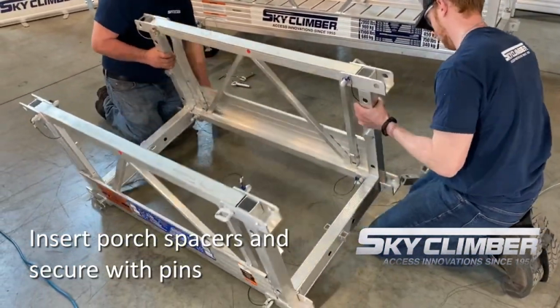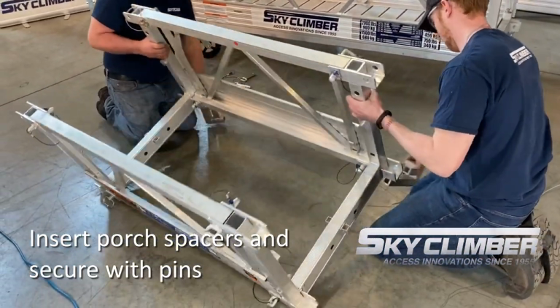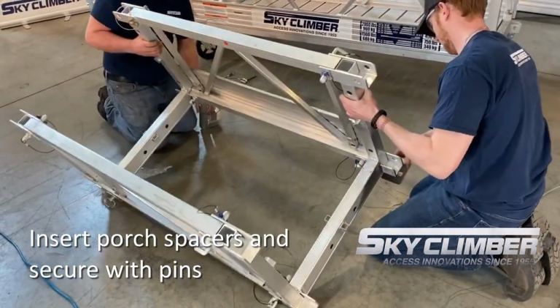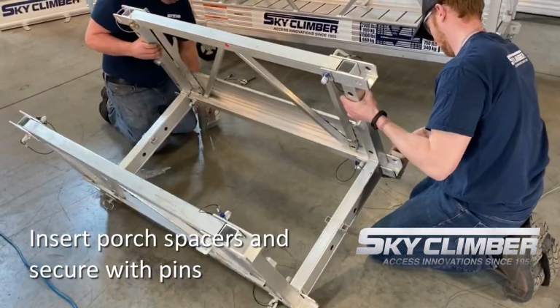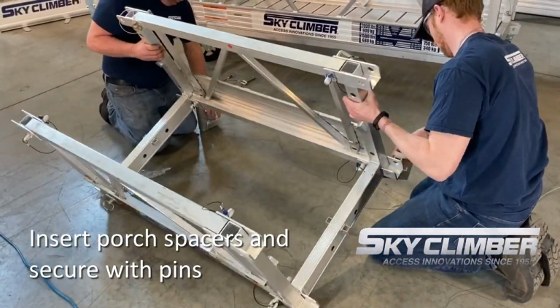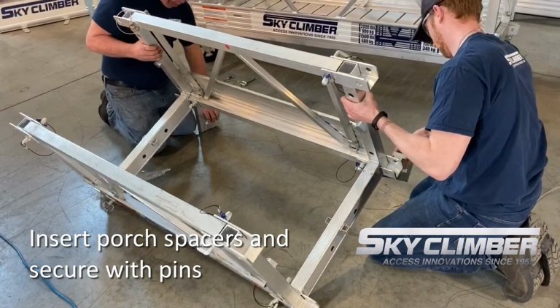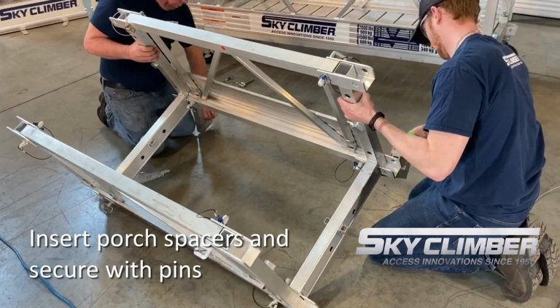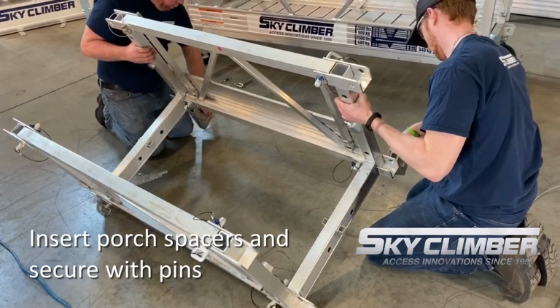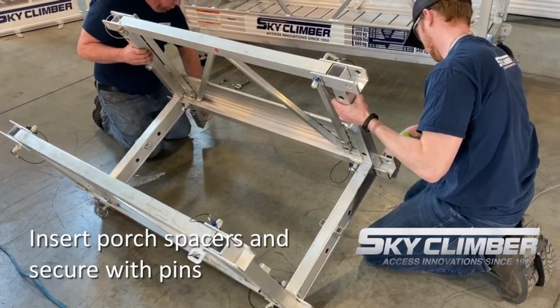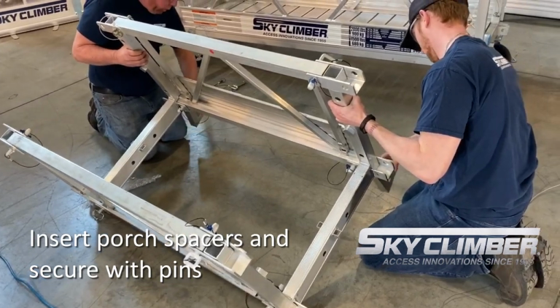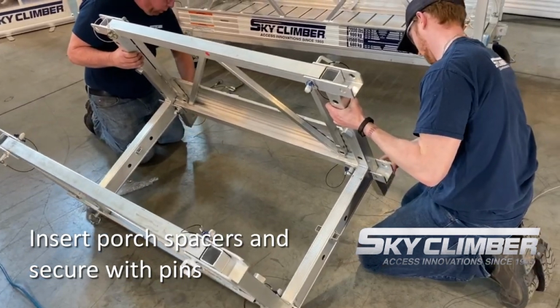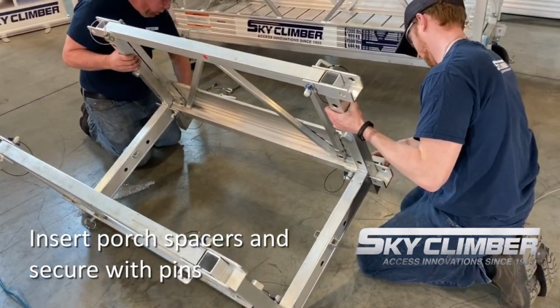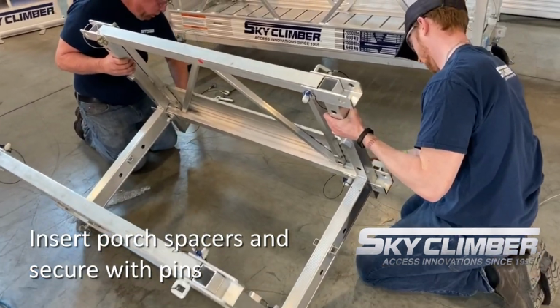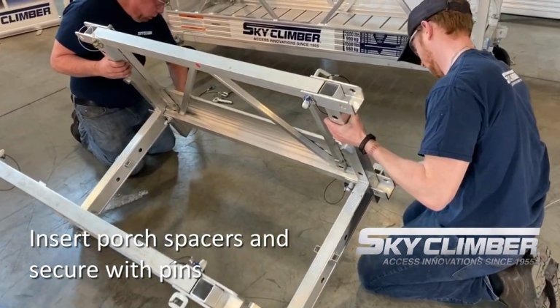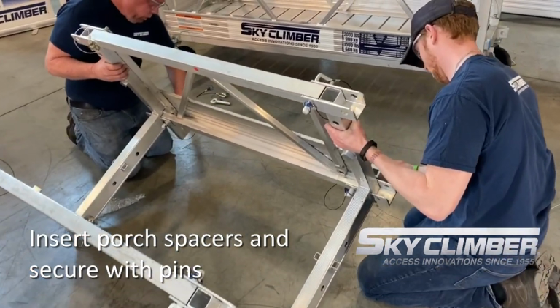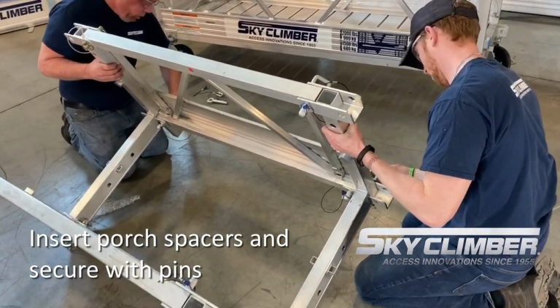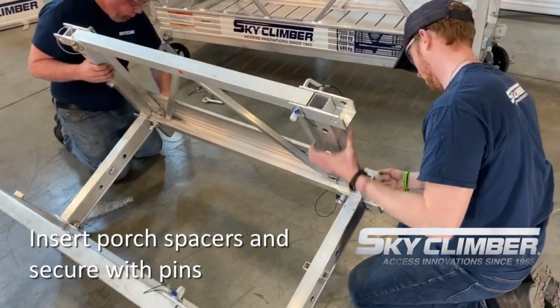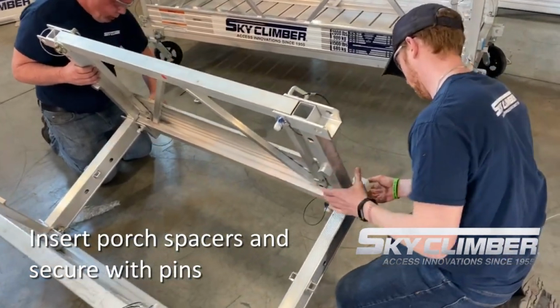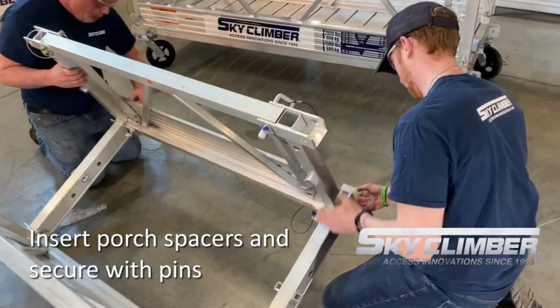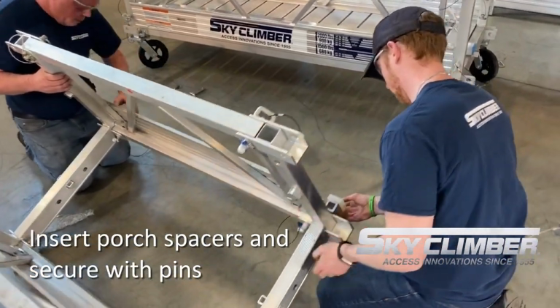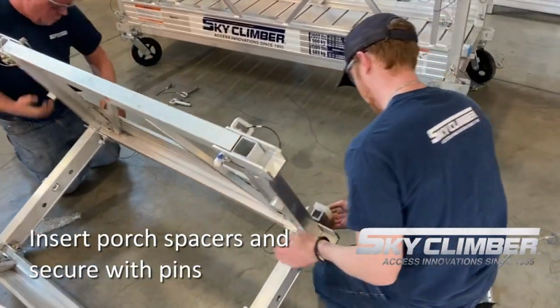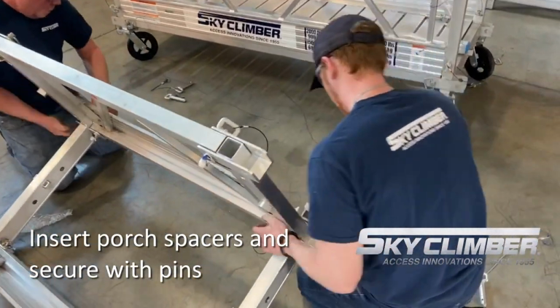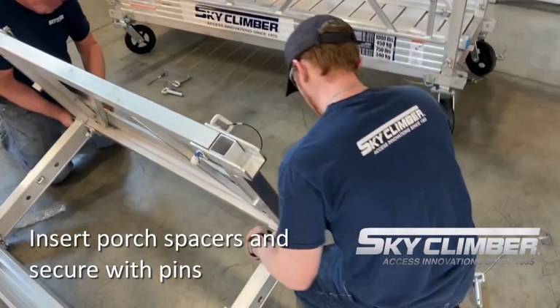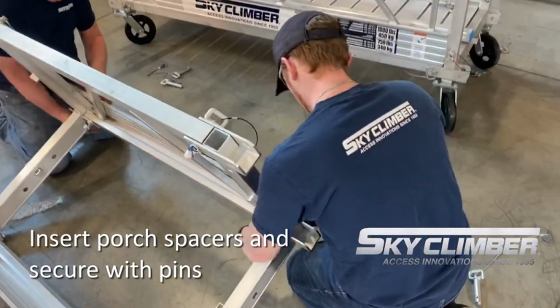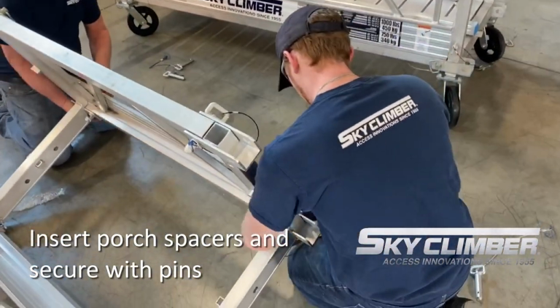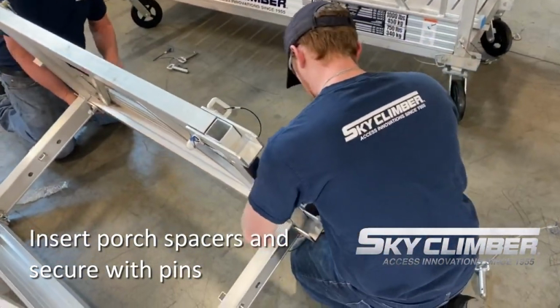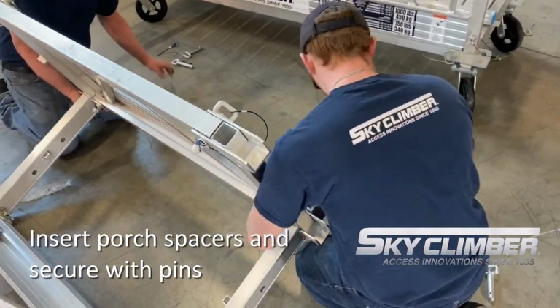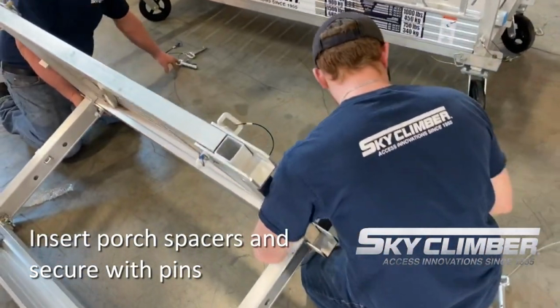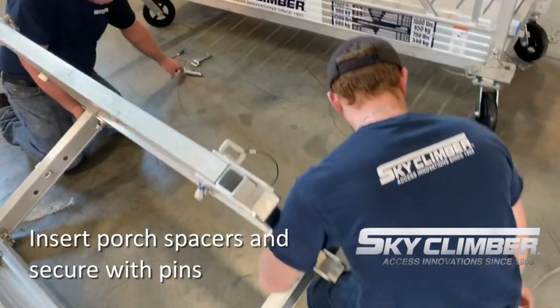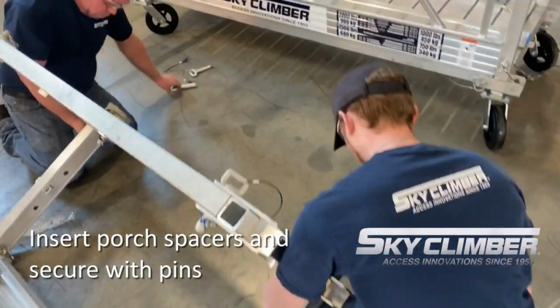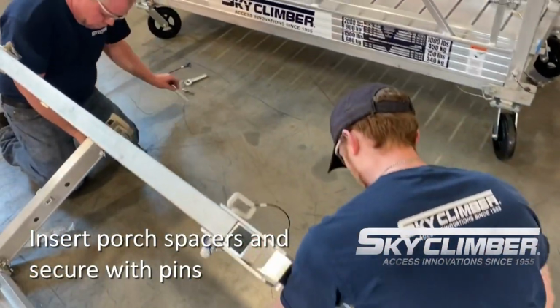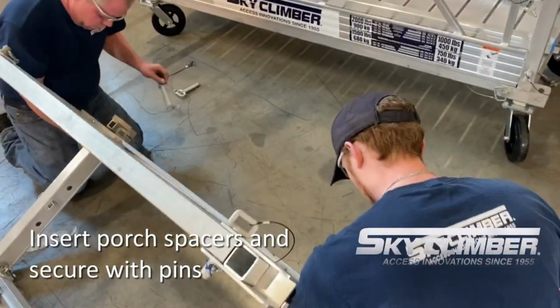Once the porch is assembled, slide the porch spacer into the bottom of the connection frame nearest the main platform.